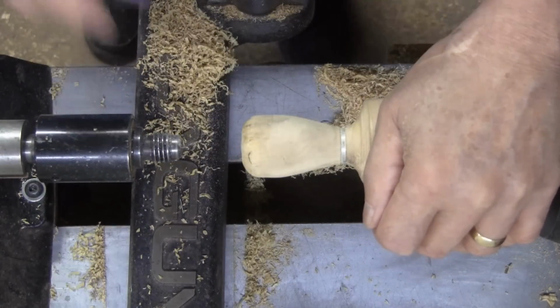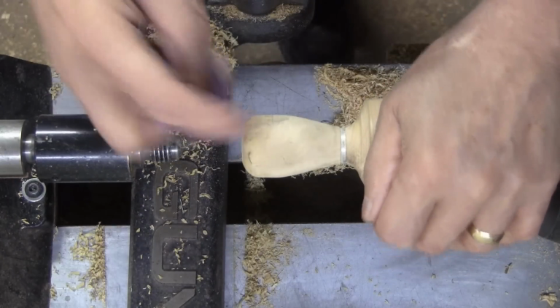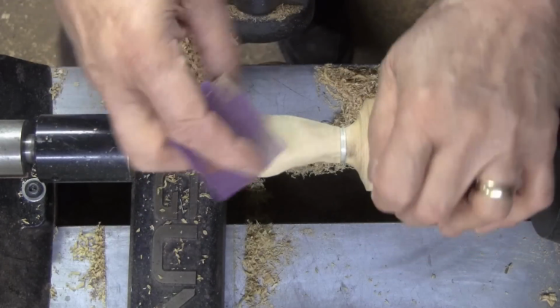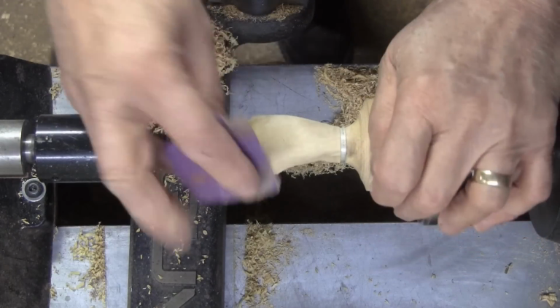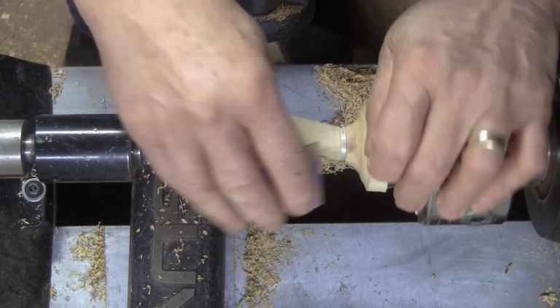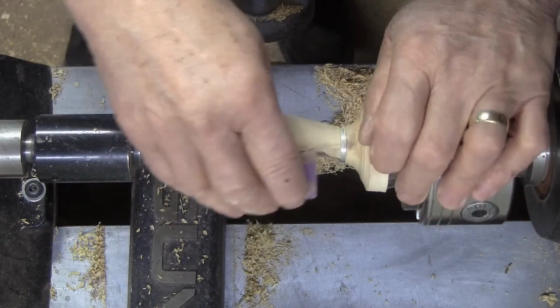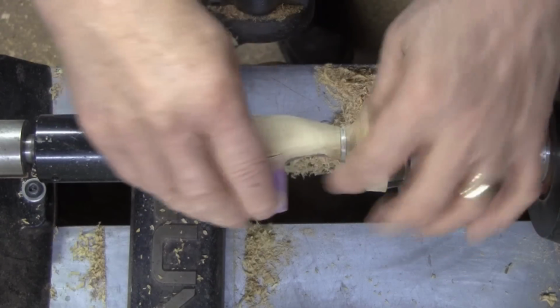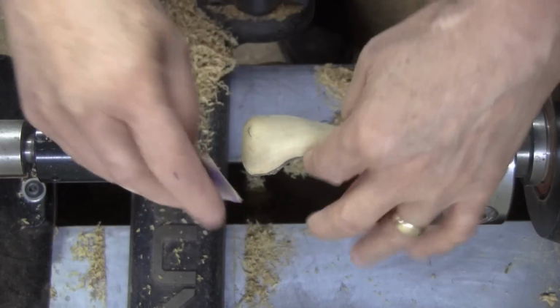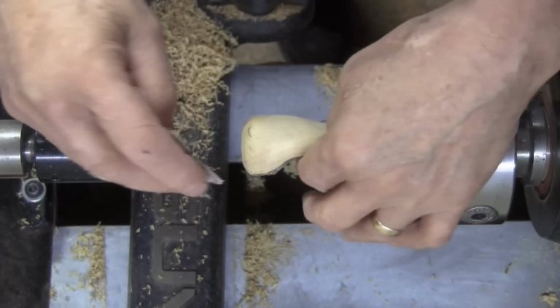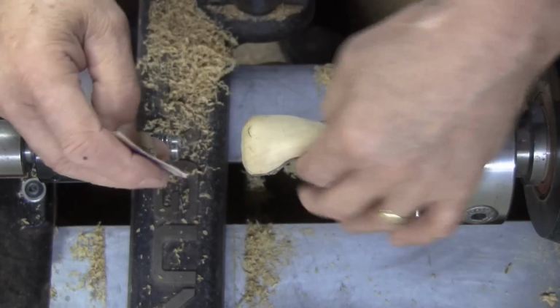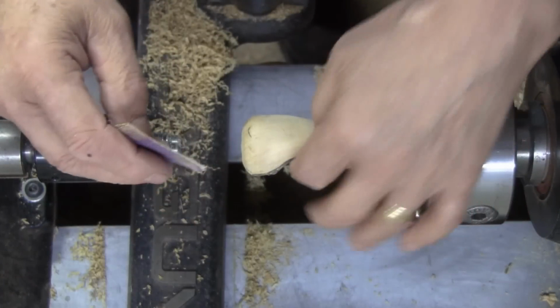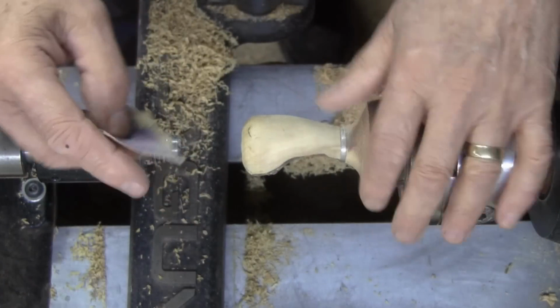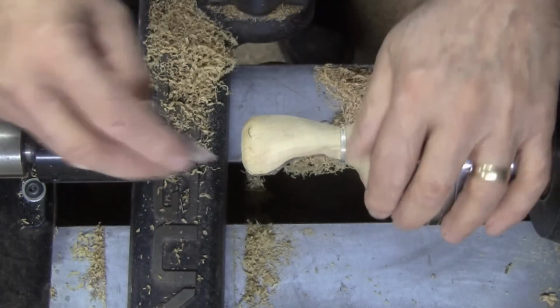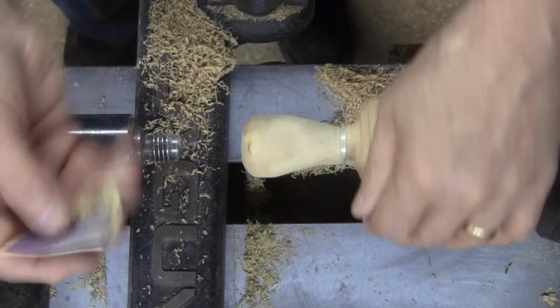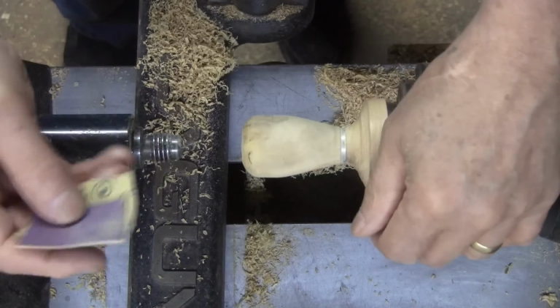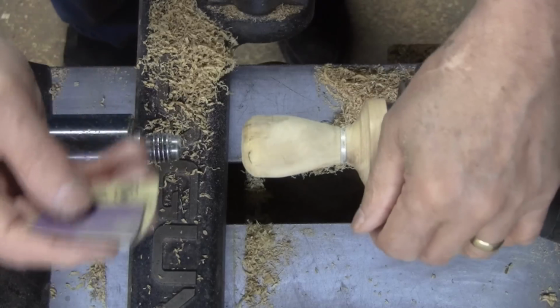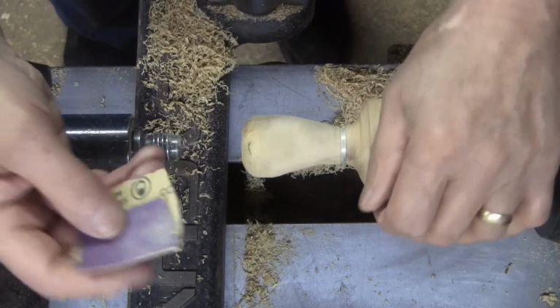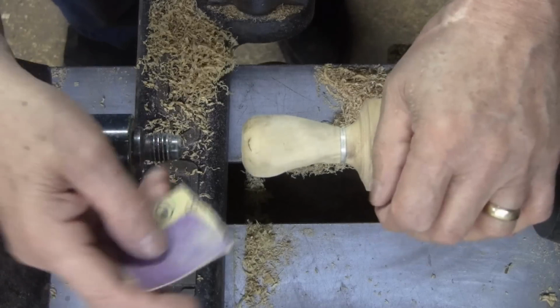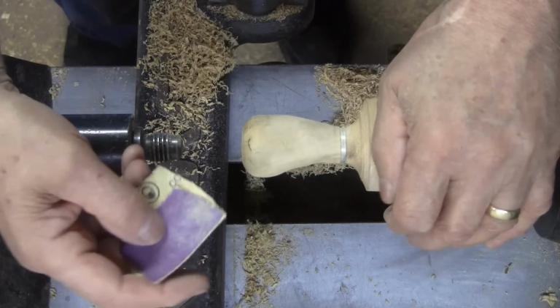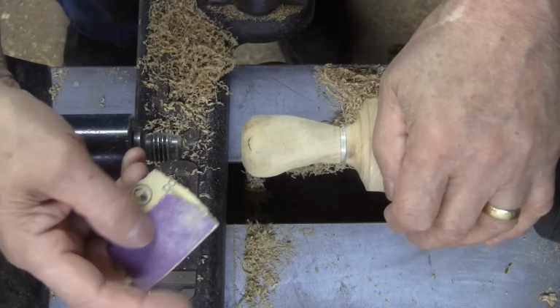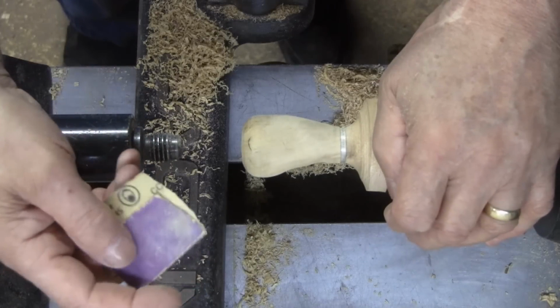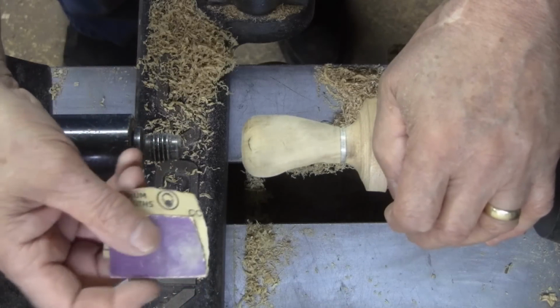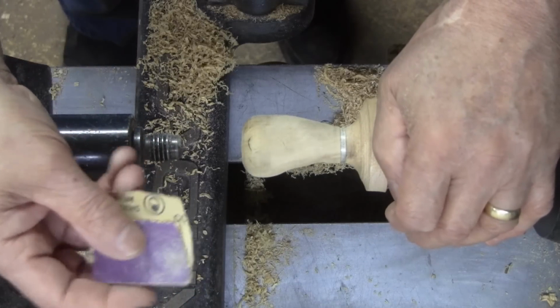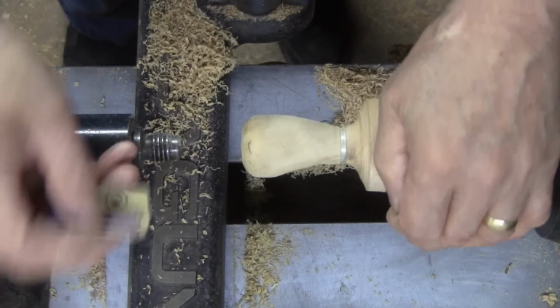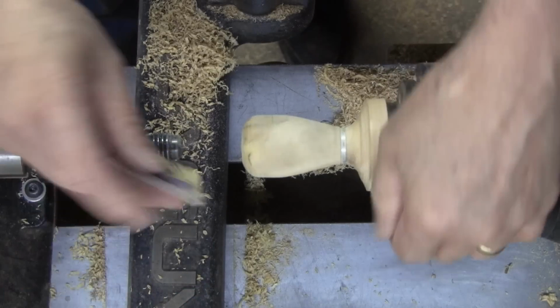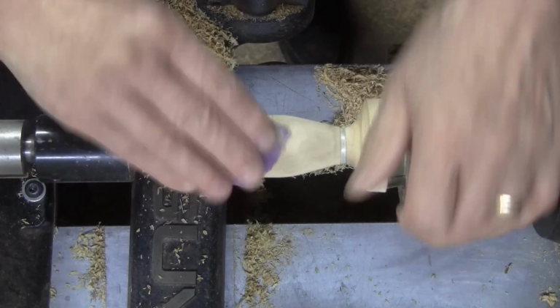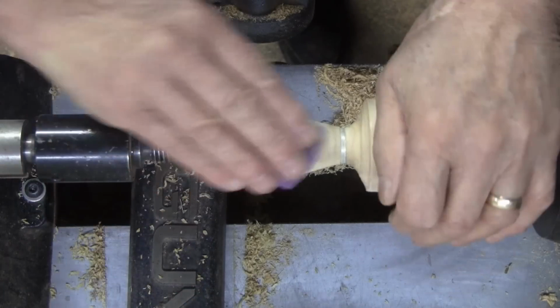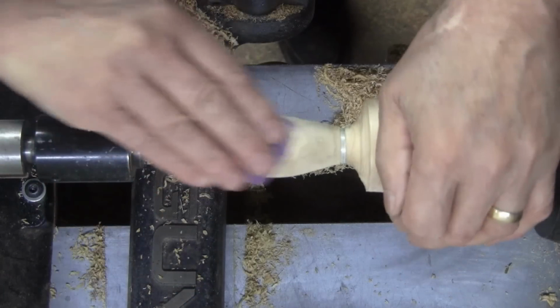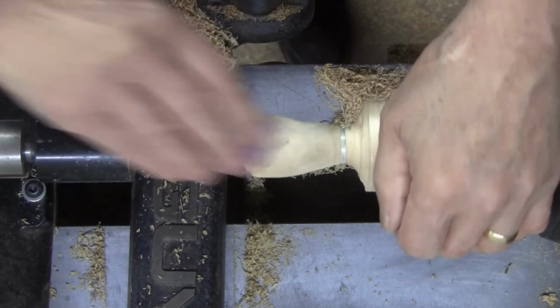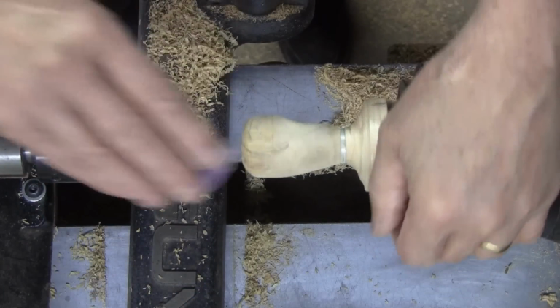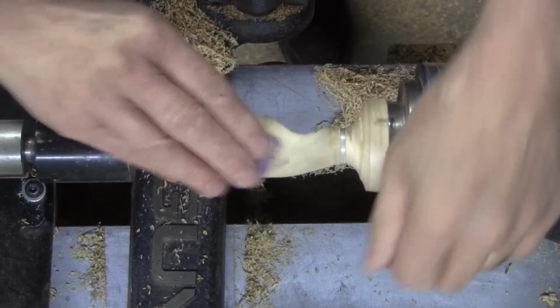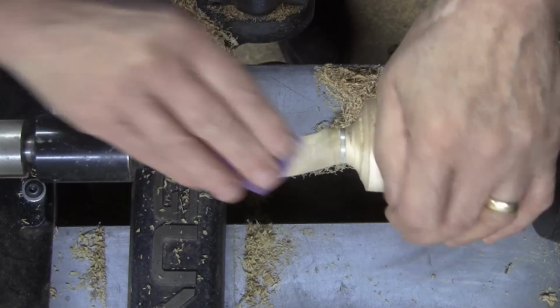Since it'll be hard to sand with that airspace, I'll just start with 120 and do it like this.